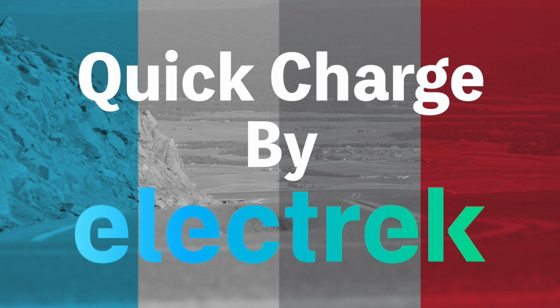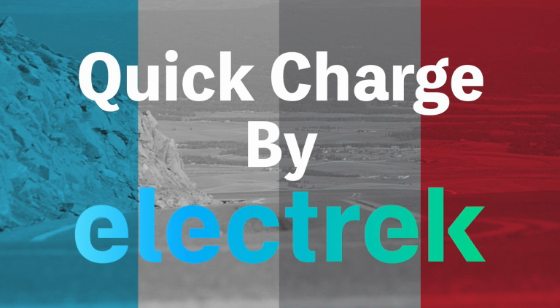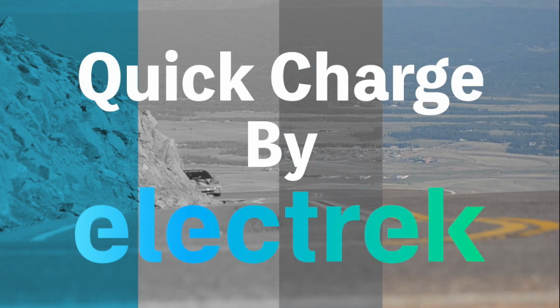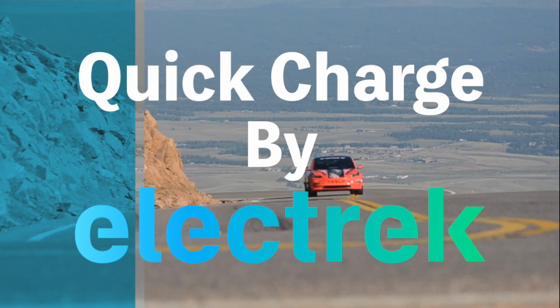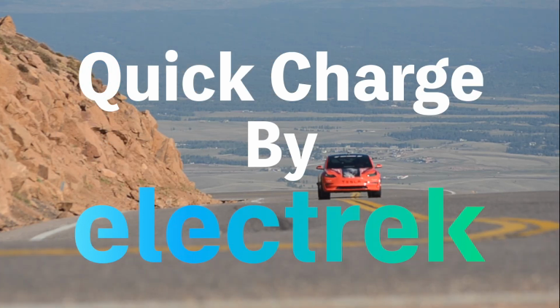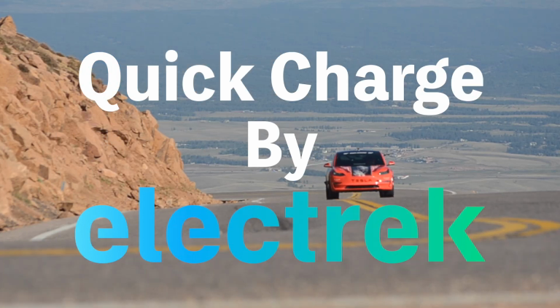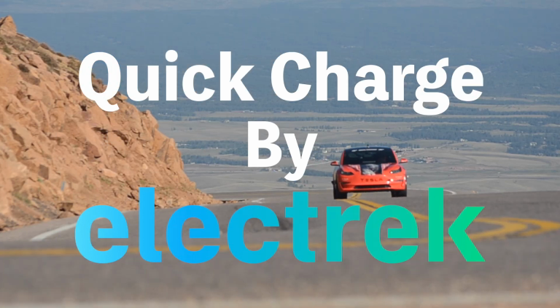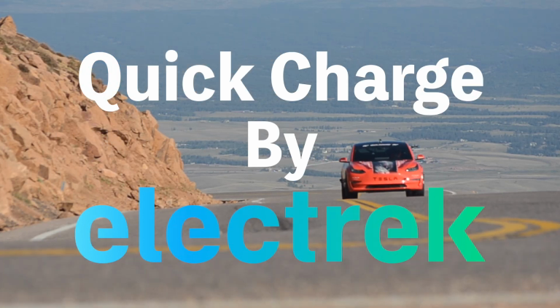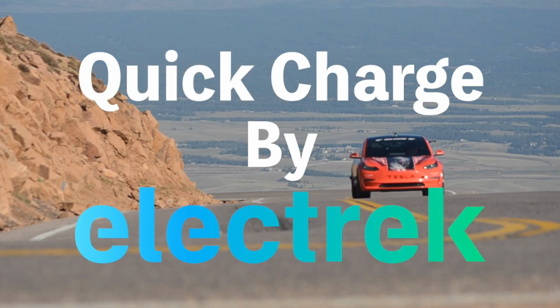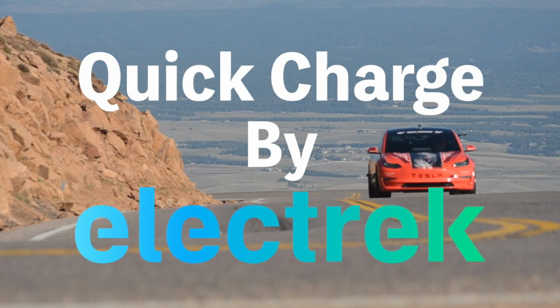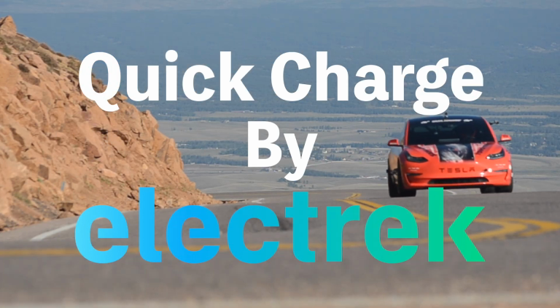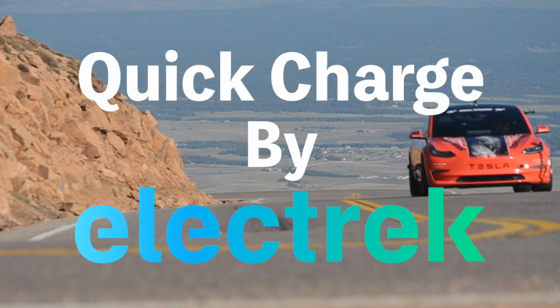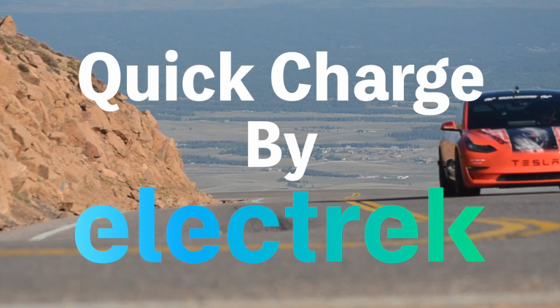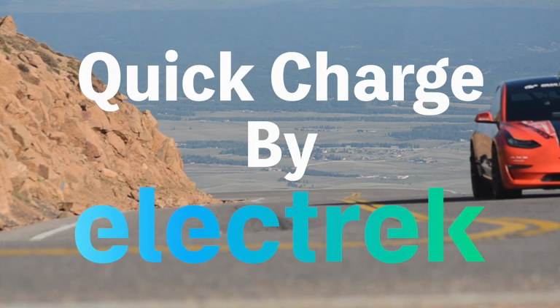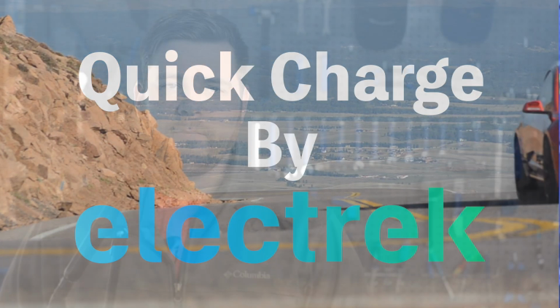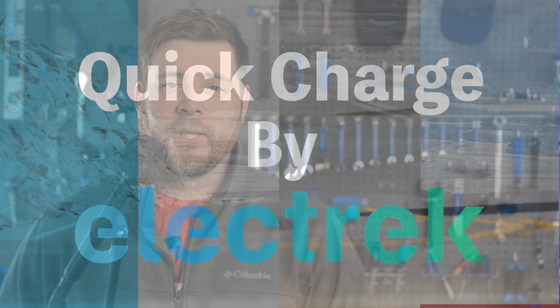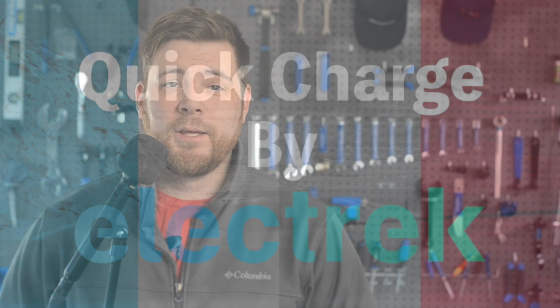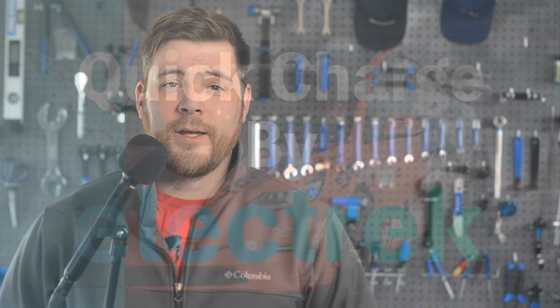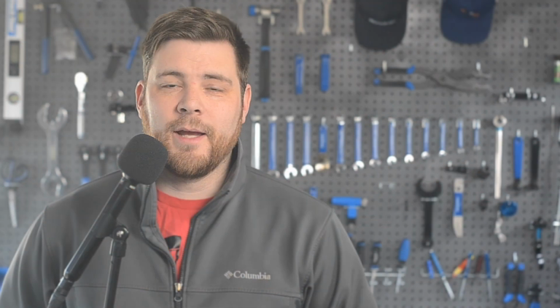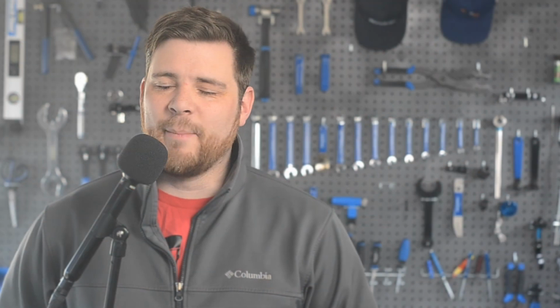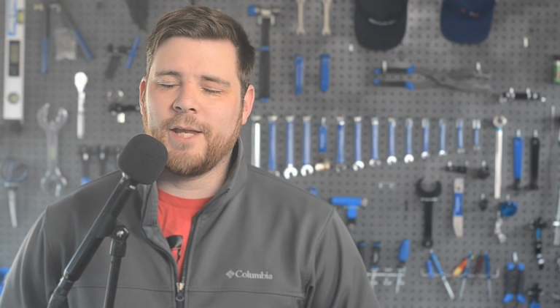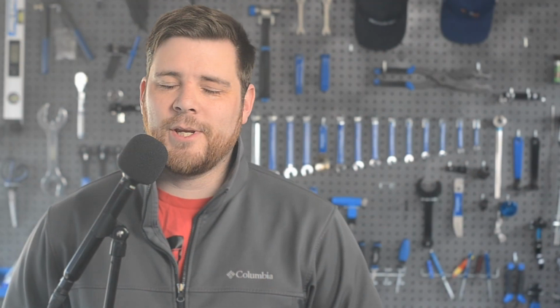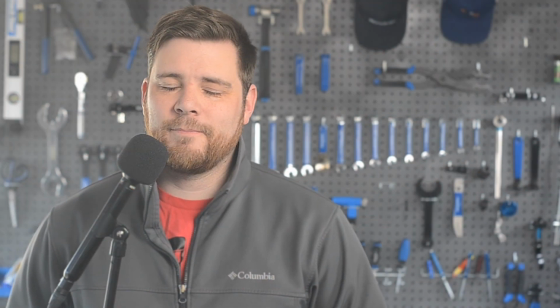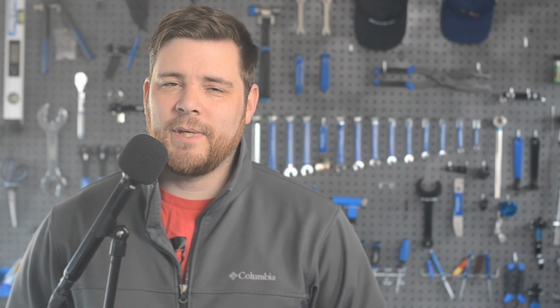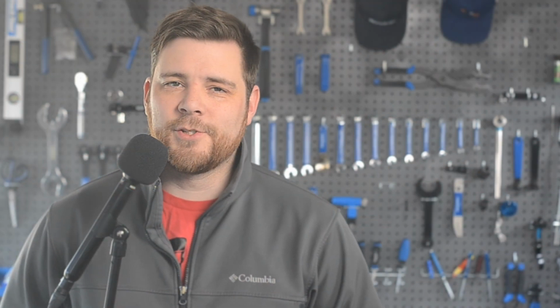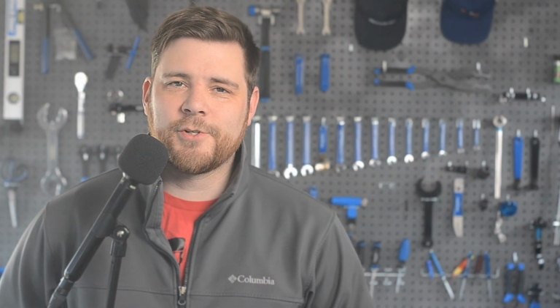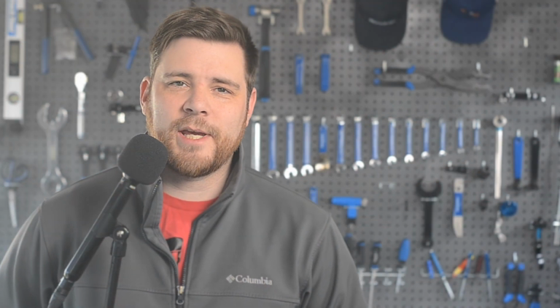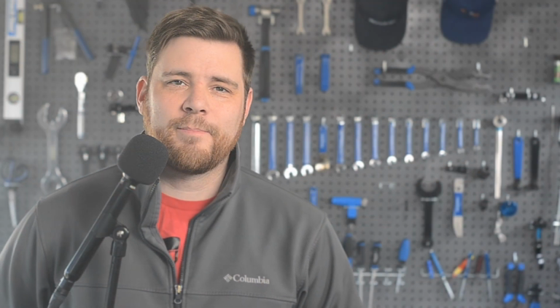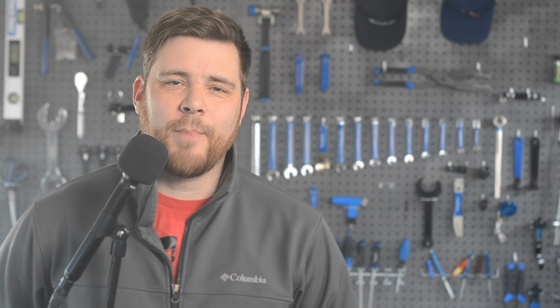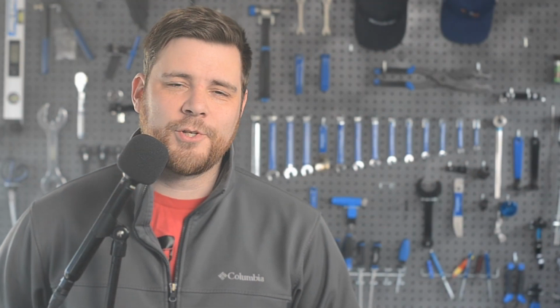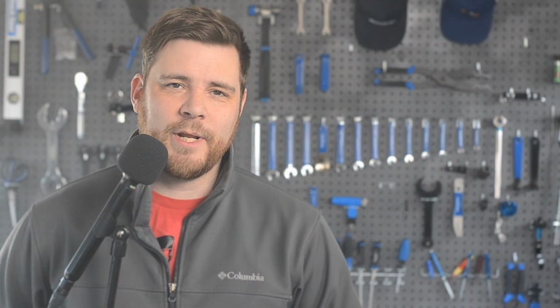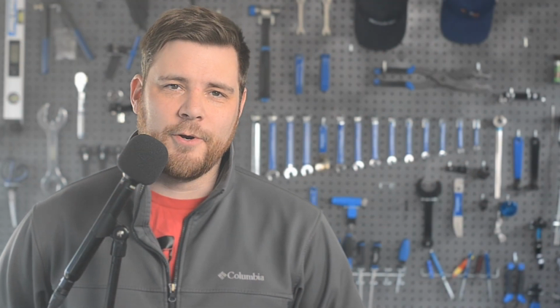Hello, and welcome to Quick Charge by Electrek. I'm Mikey G, and it's Thursday, March 23rd.